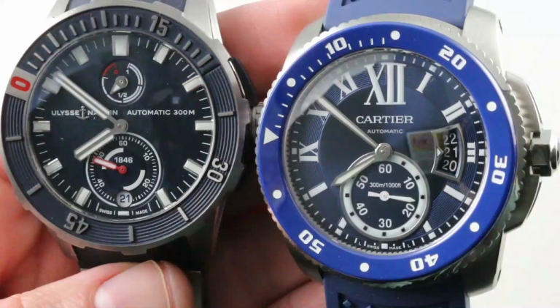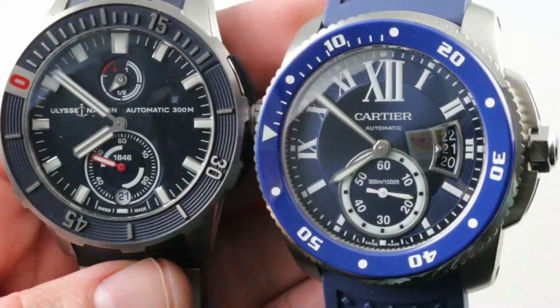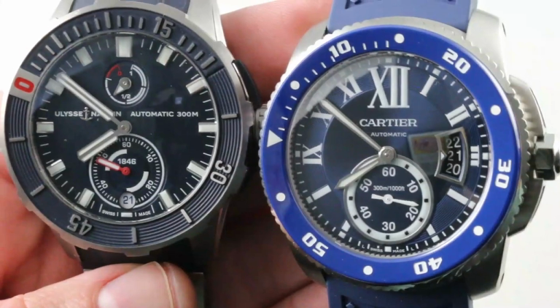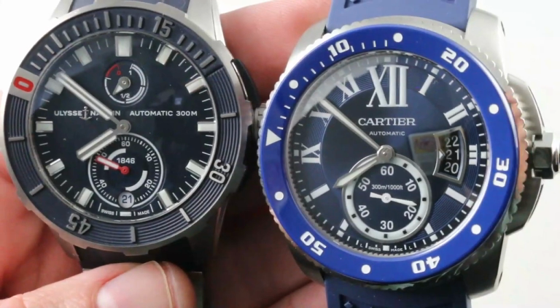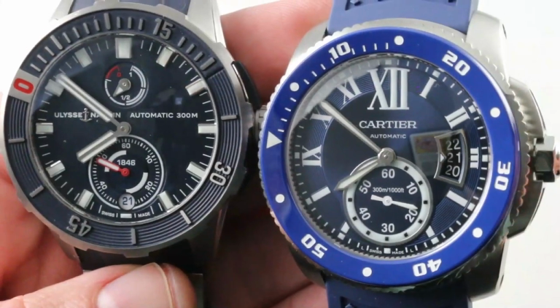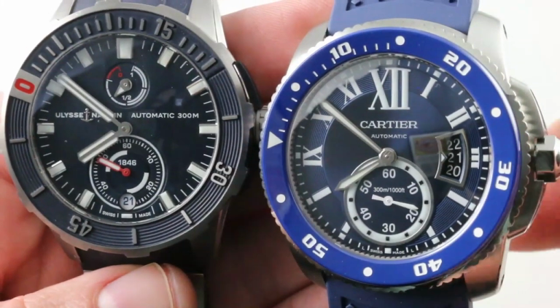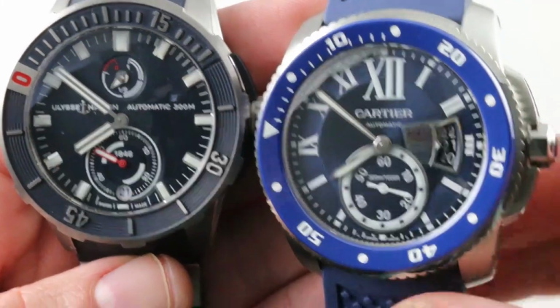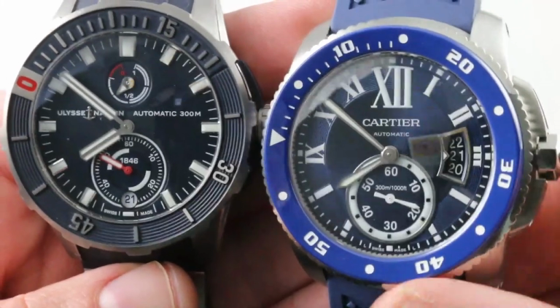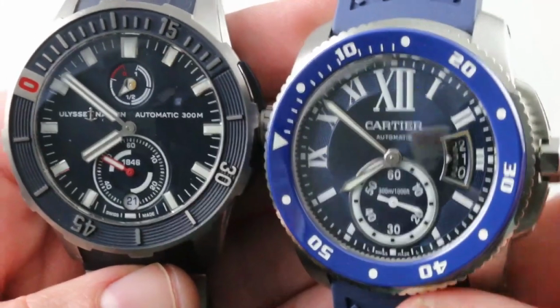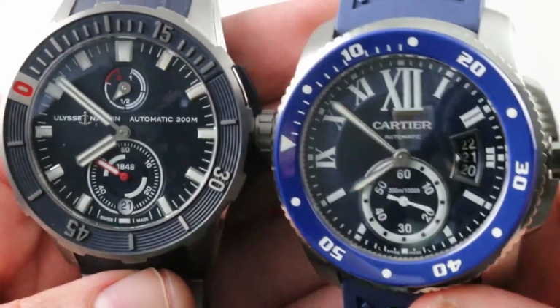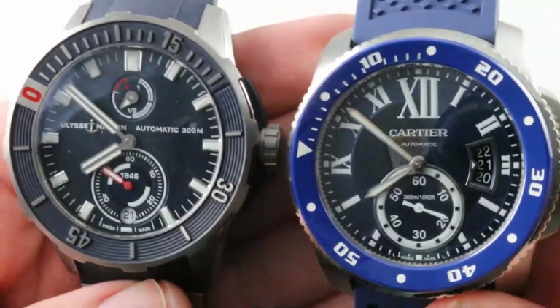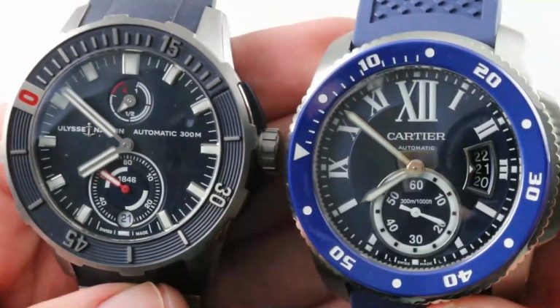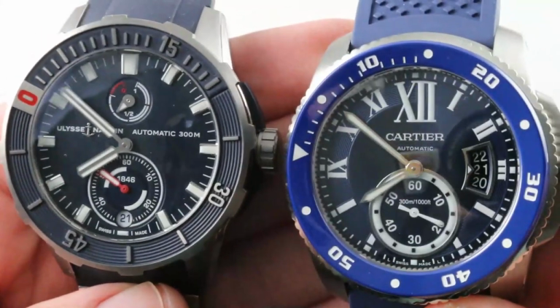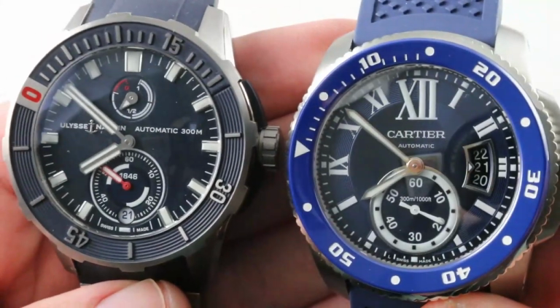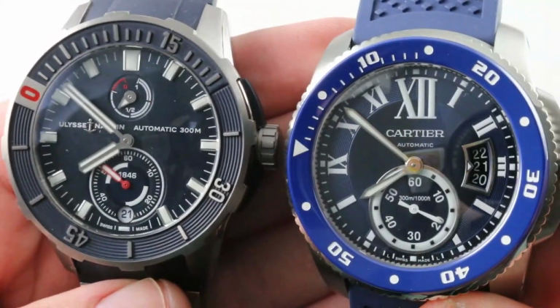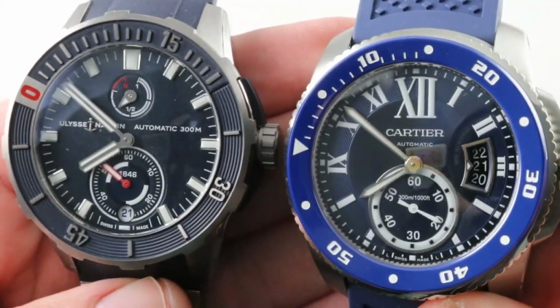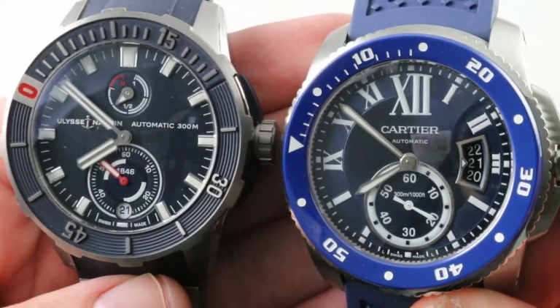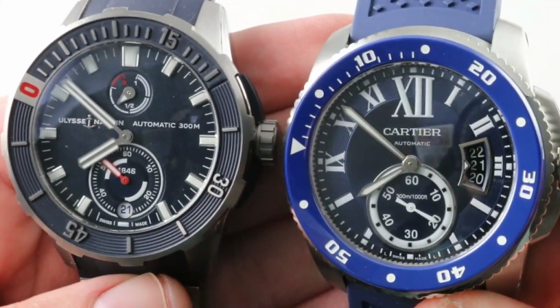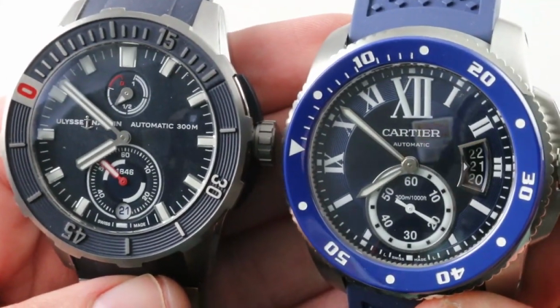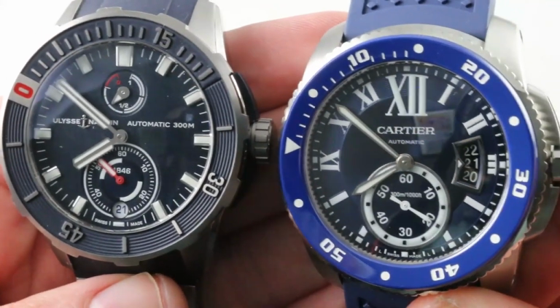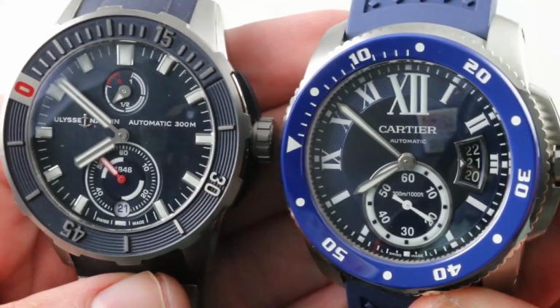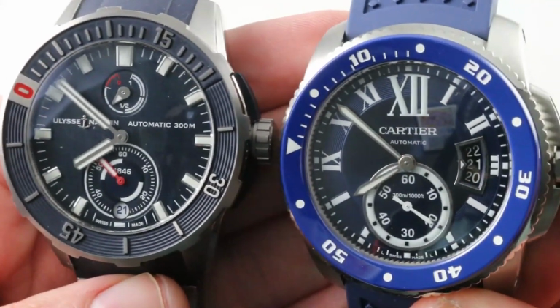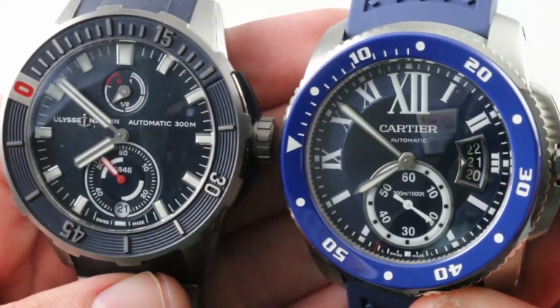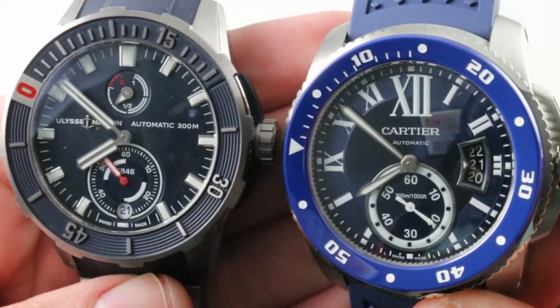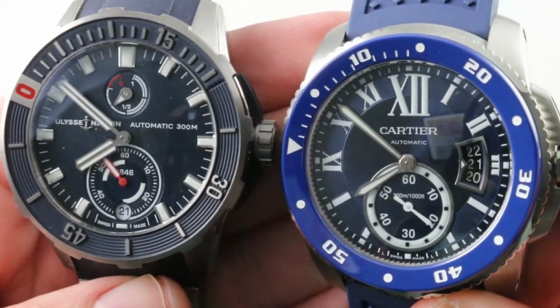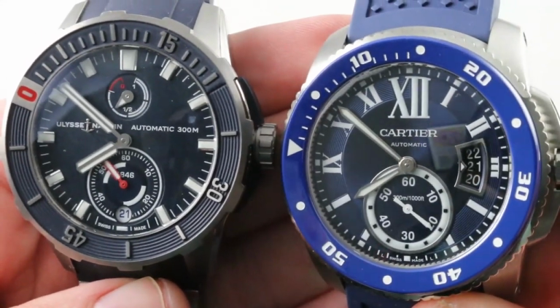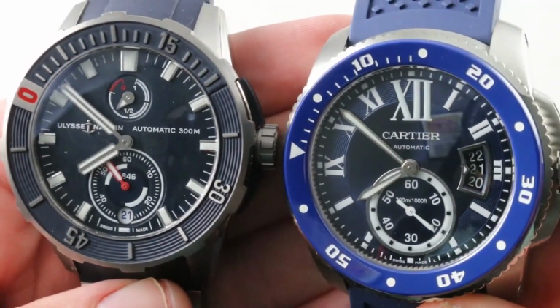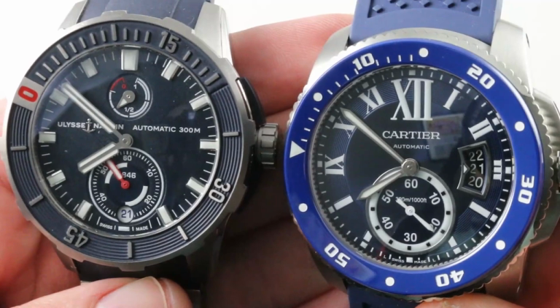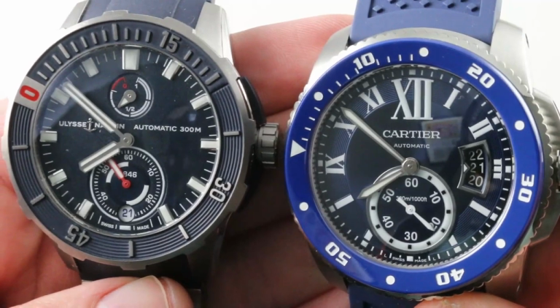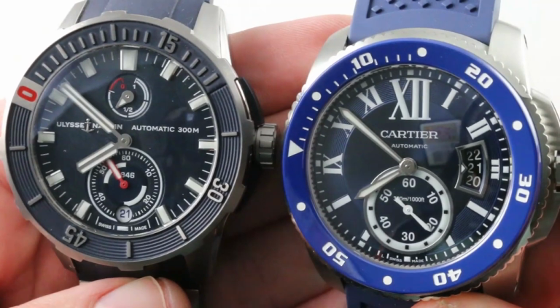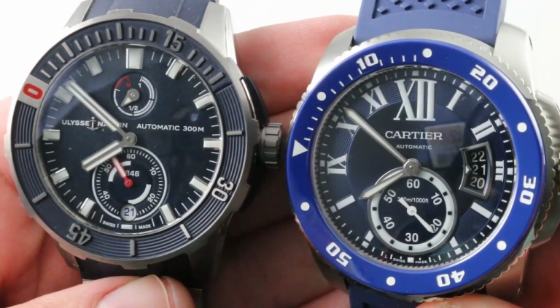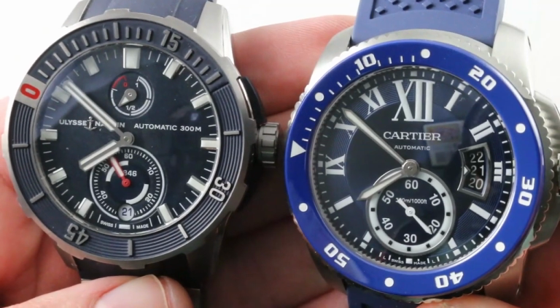Hi, I'm Tim. Welcome to our channel, and thanks for logging on. Today: big, boisterous, blue sports watches.